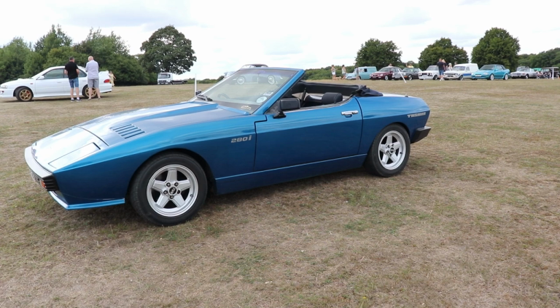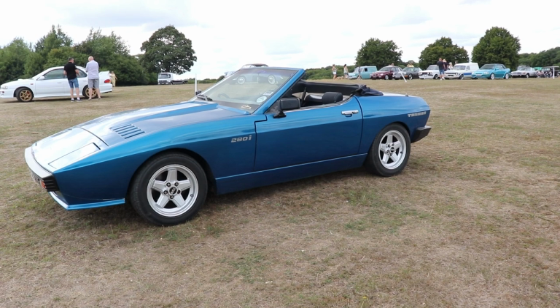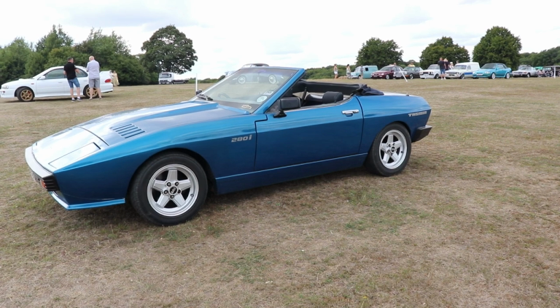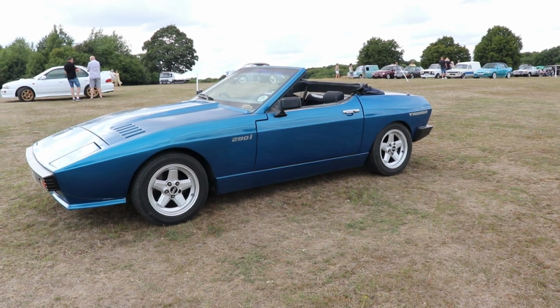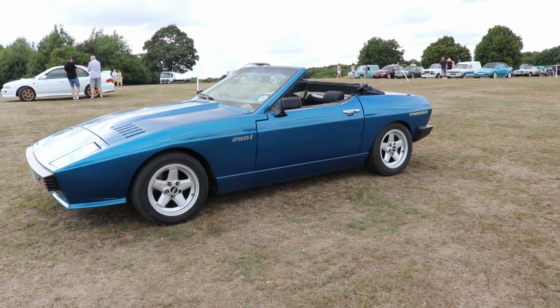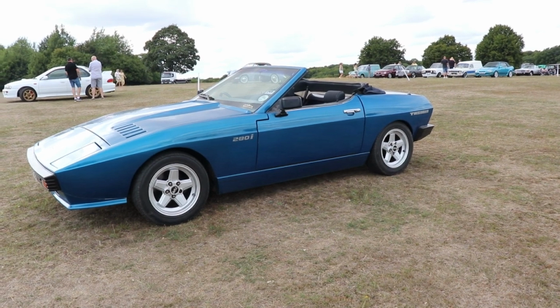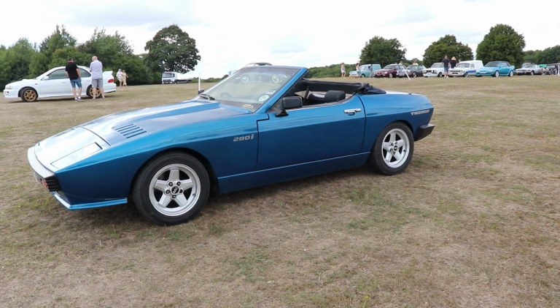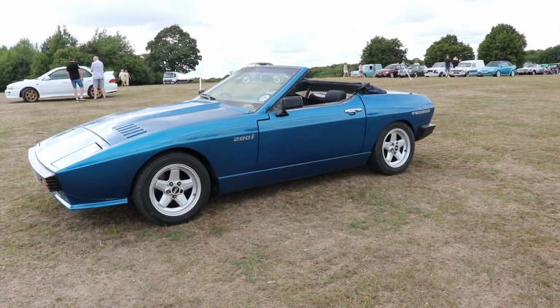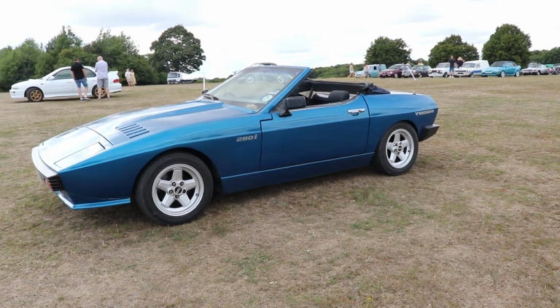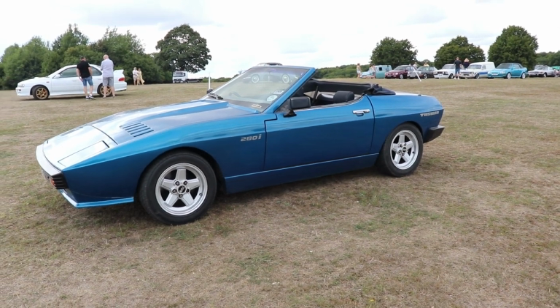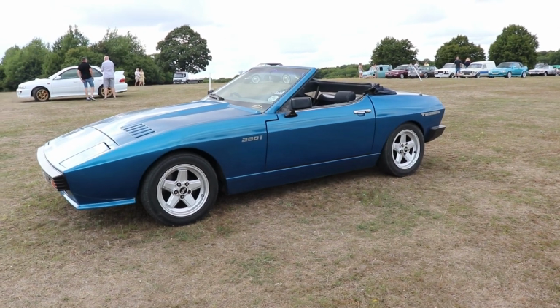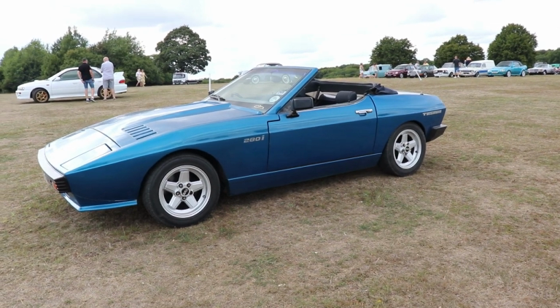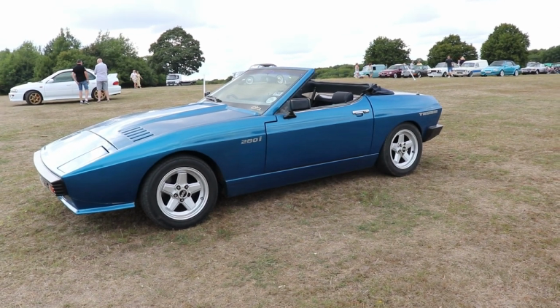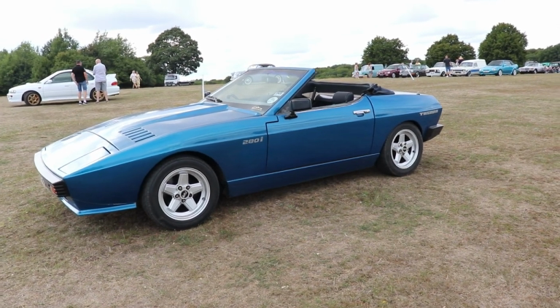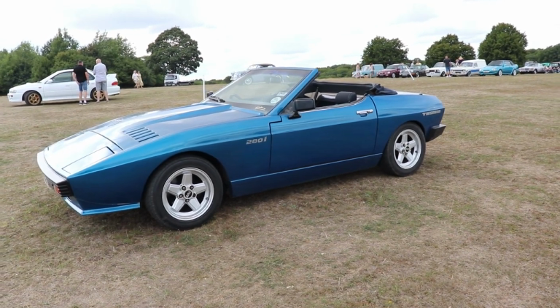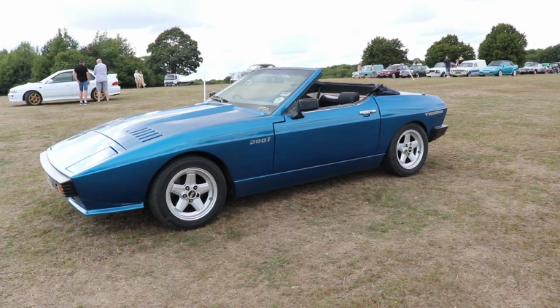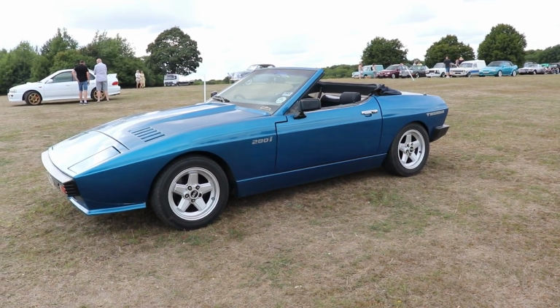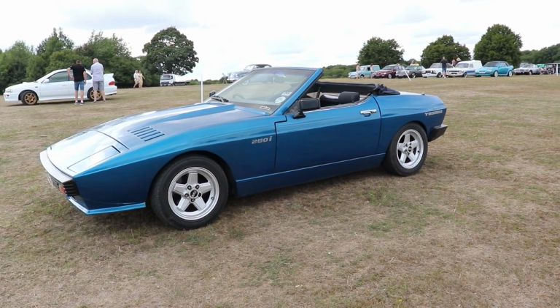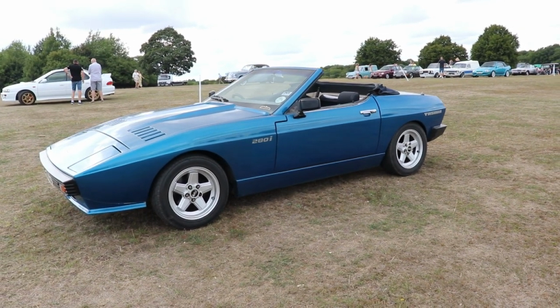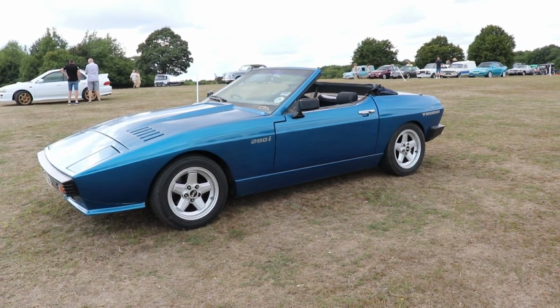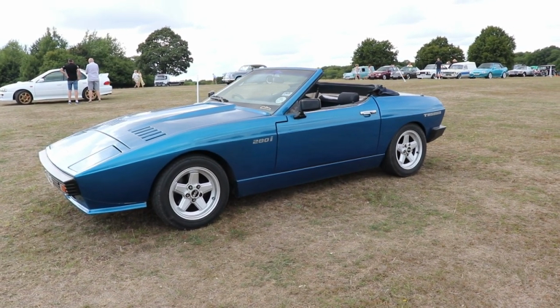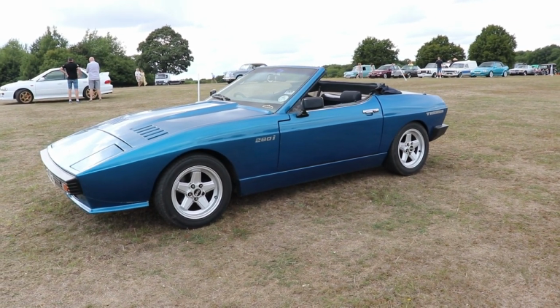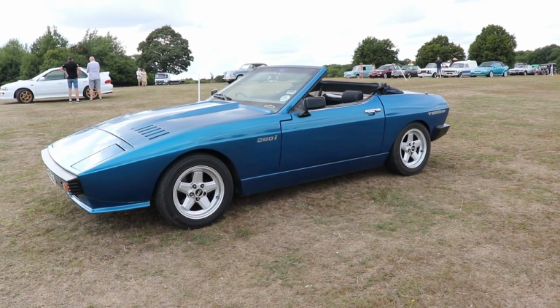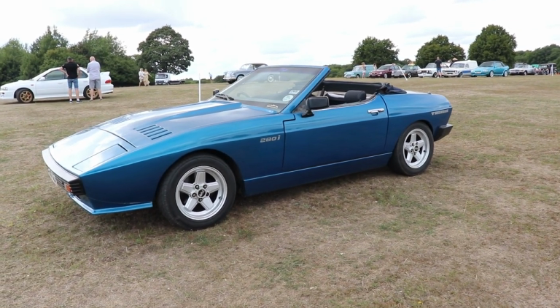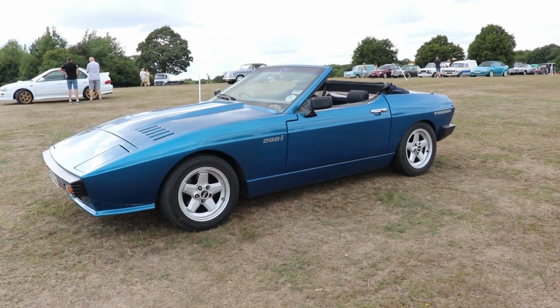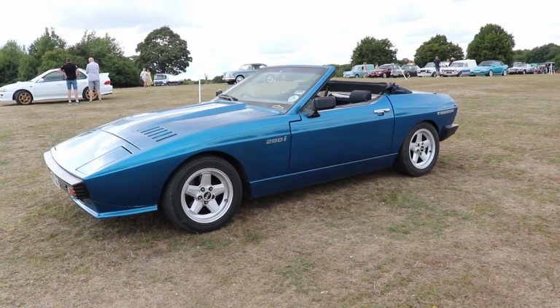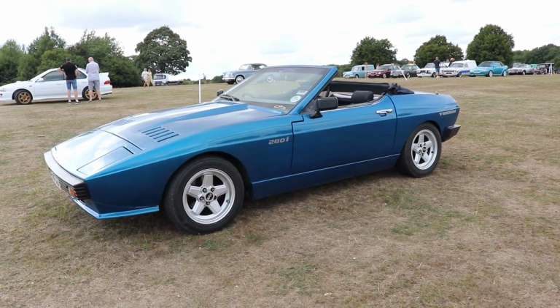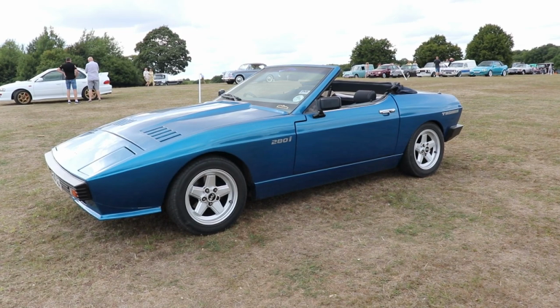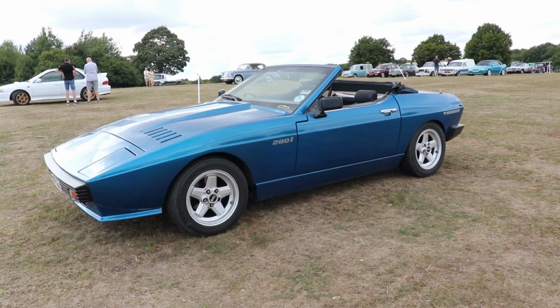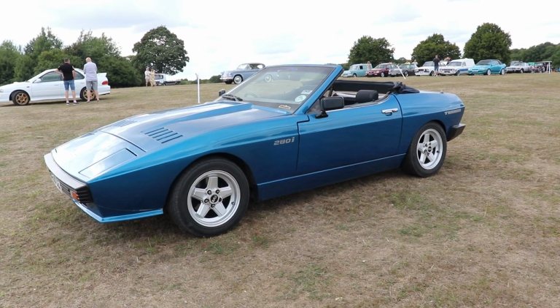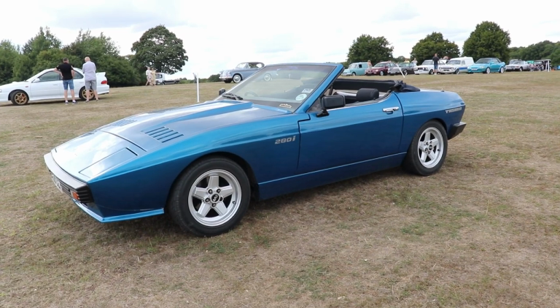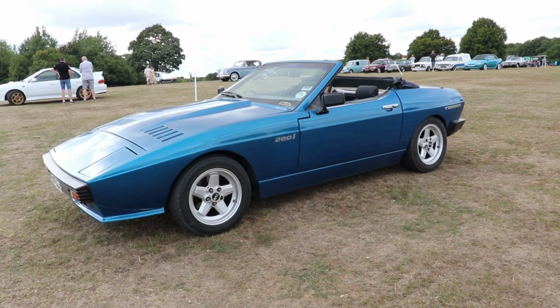Hello guys, I'm Kiri, welcome back to the channel. Today we're going to talk about the TVR 280i Convertible.